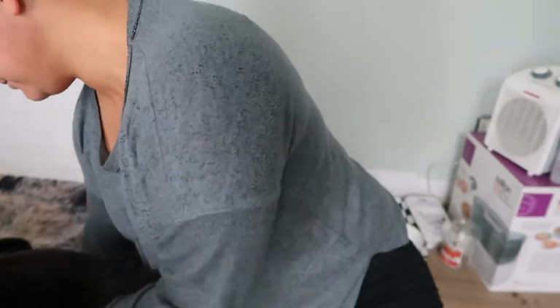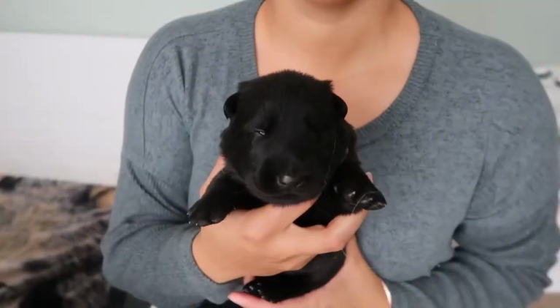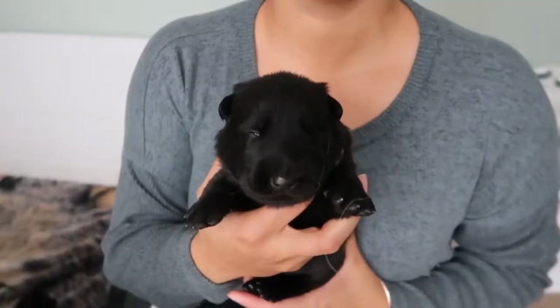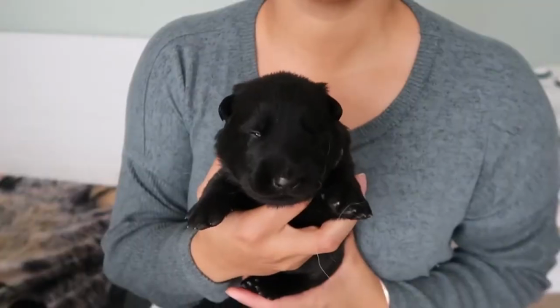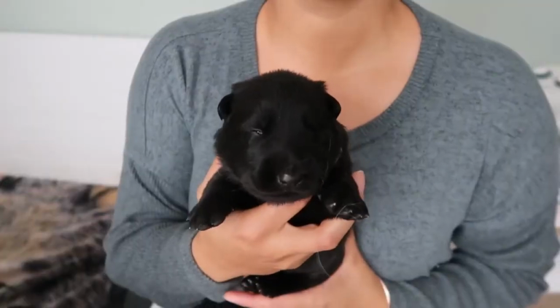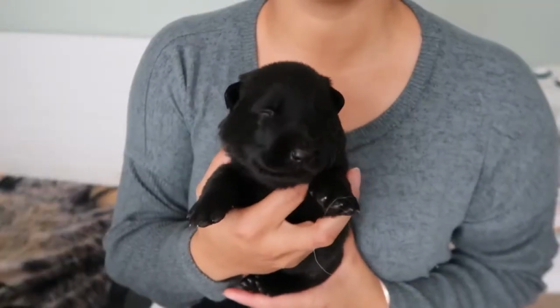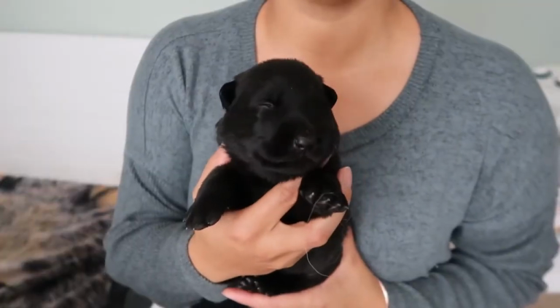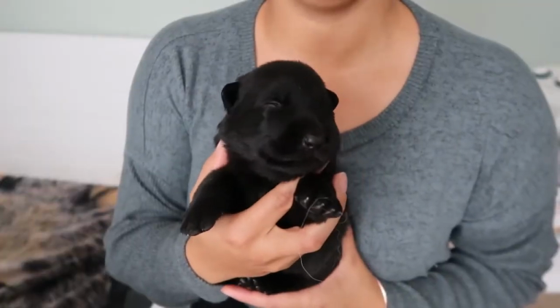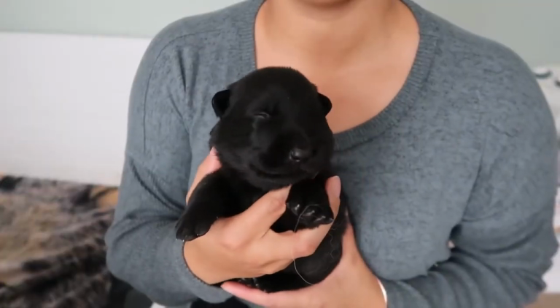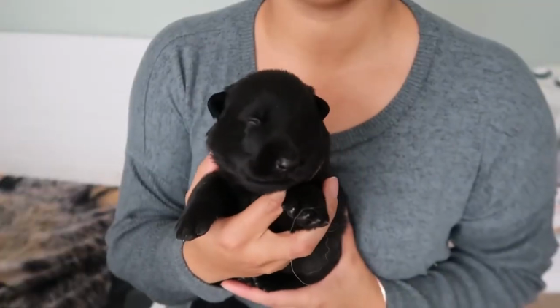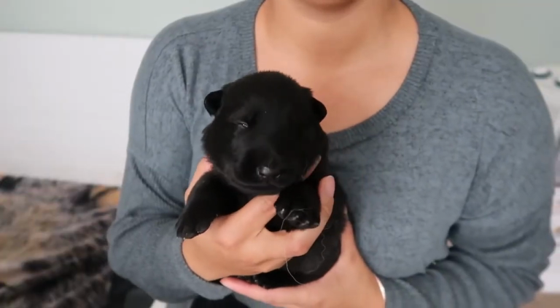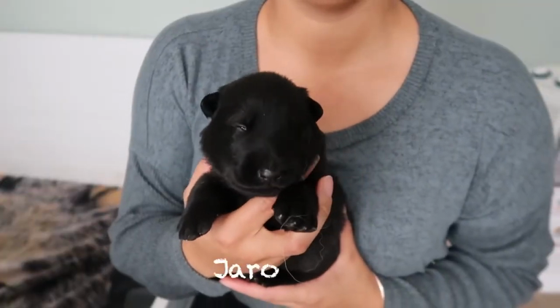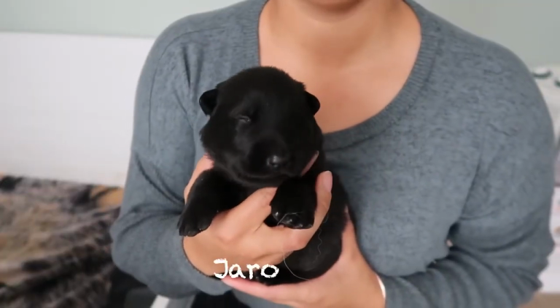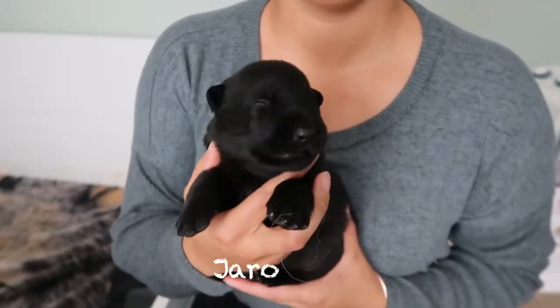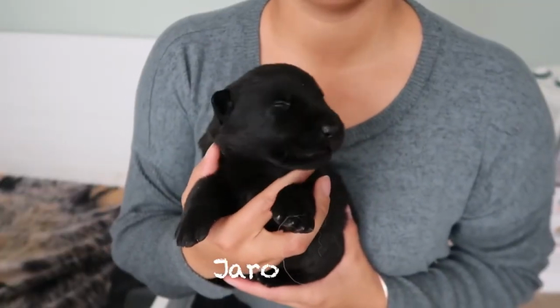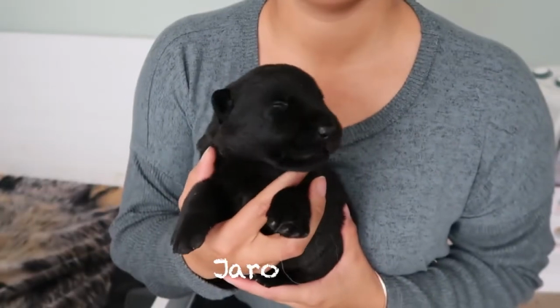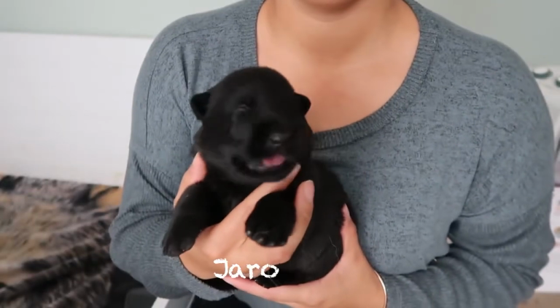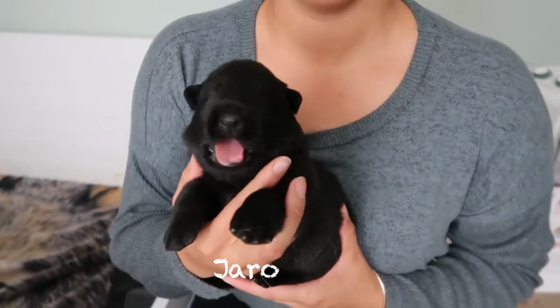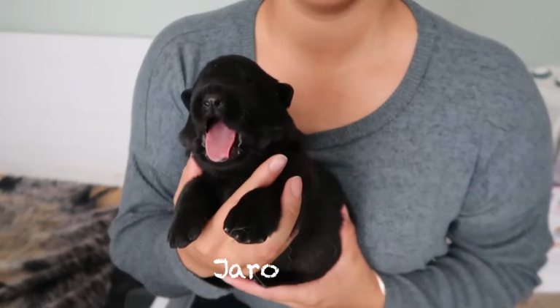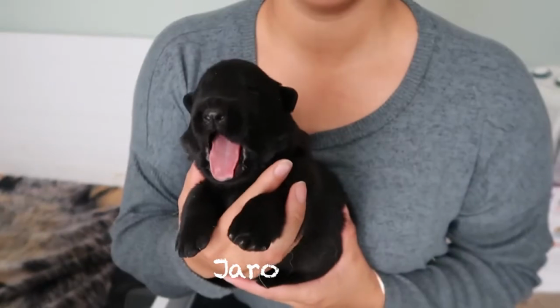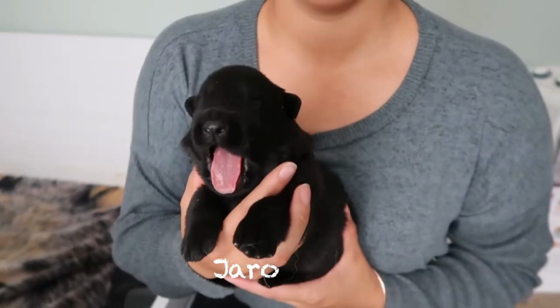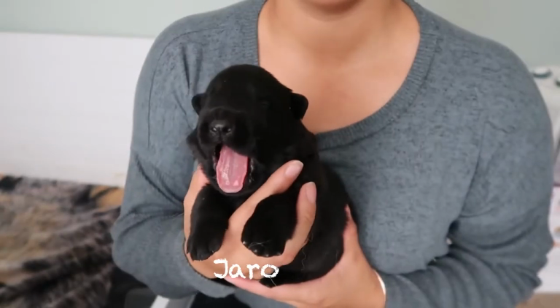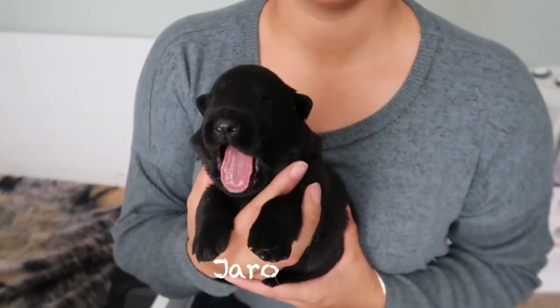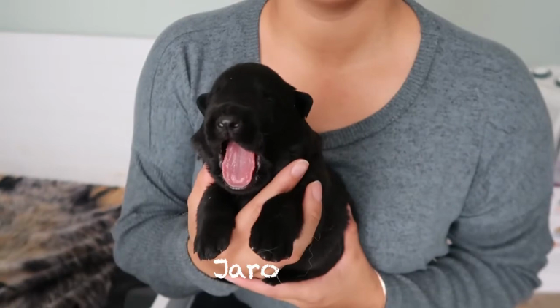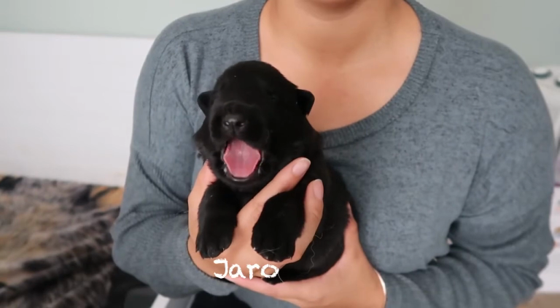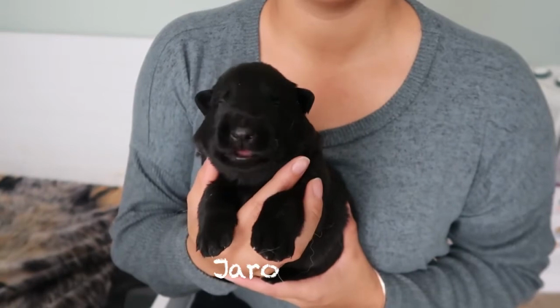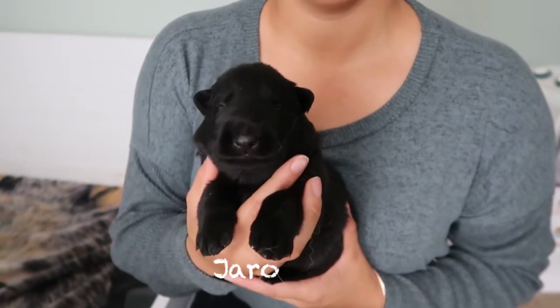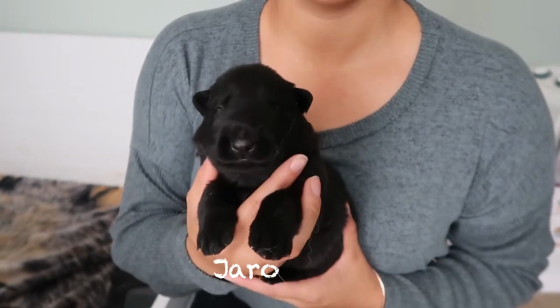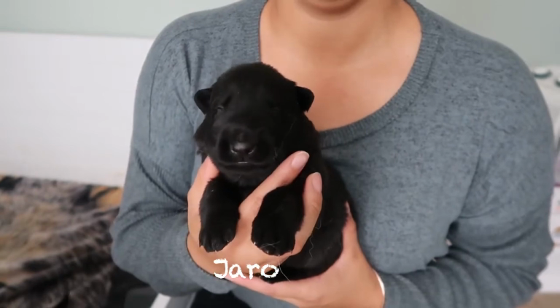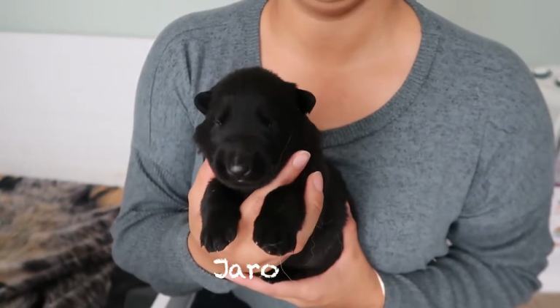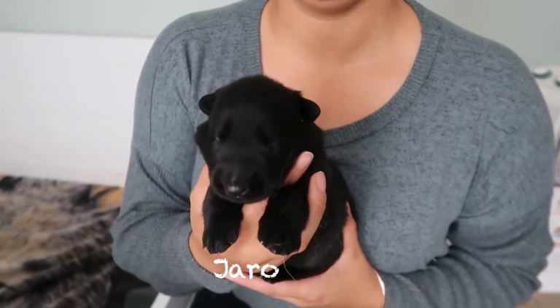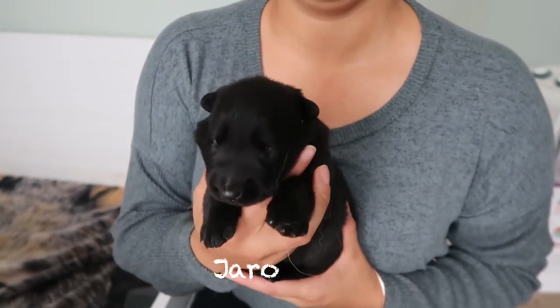And Jaro's the only black one. Yeah, it's tough being a pup.